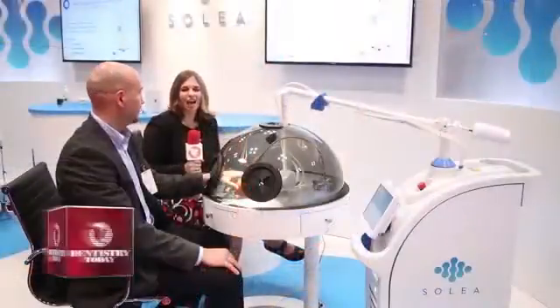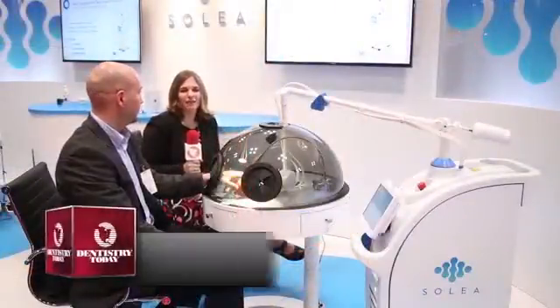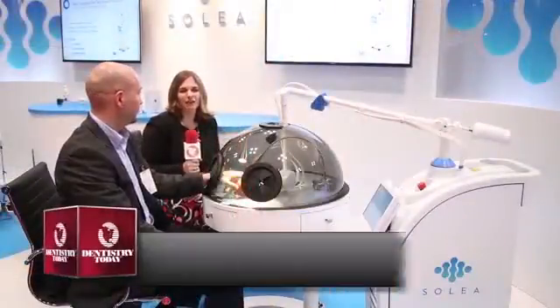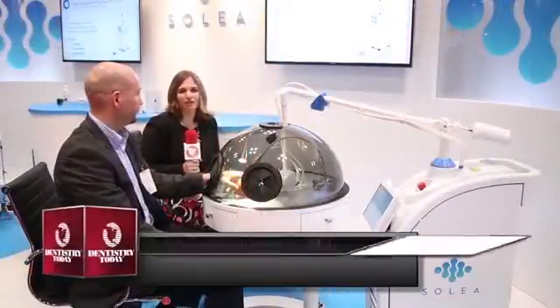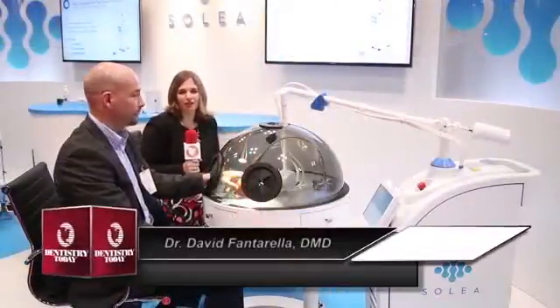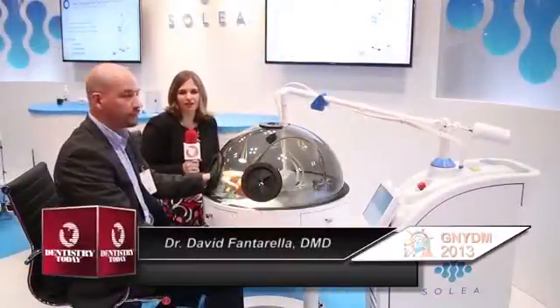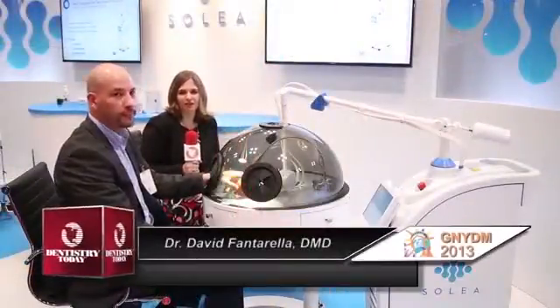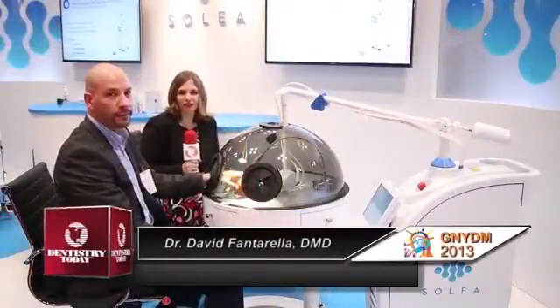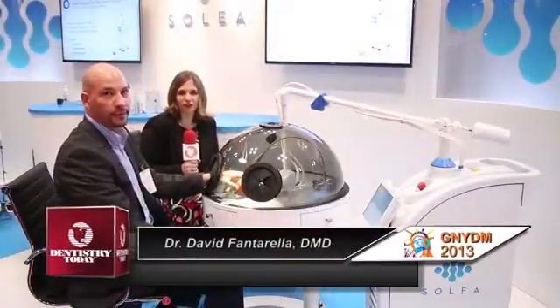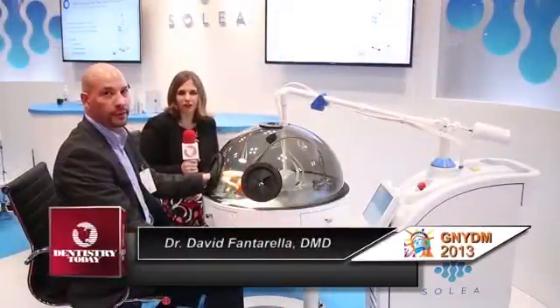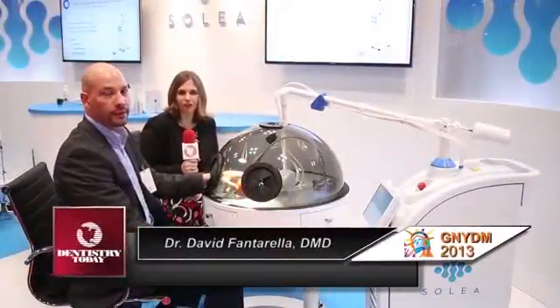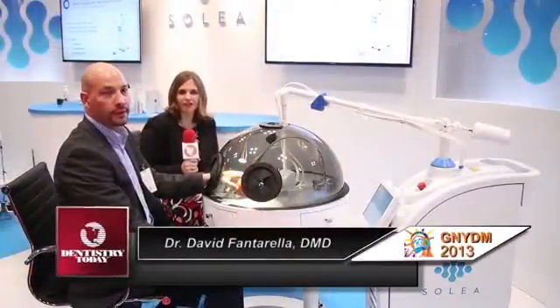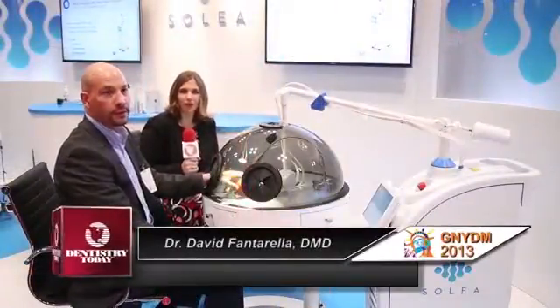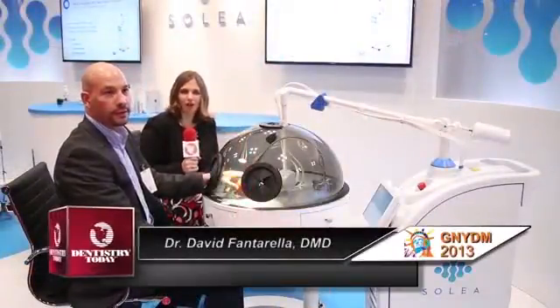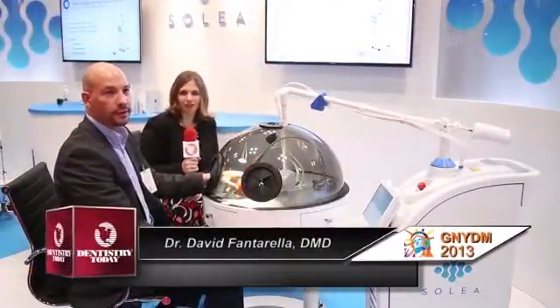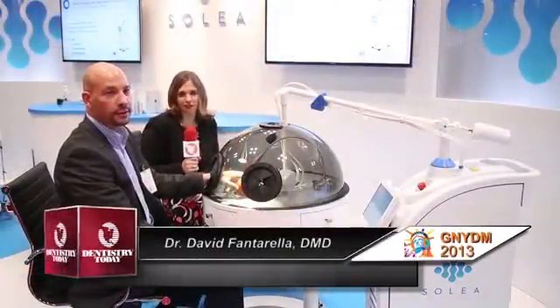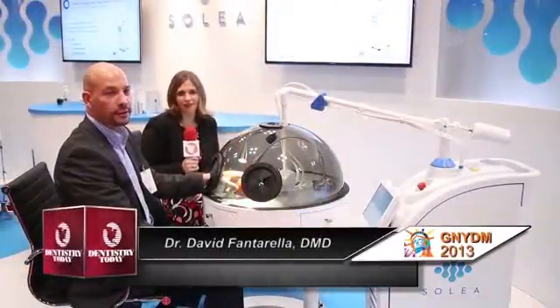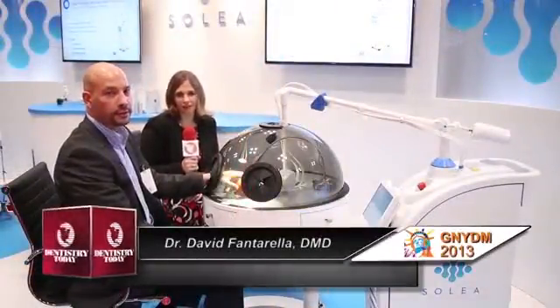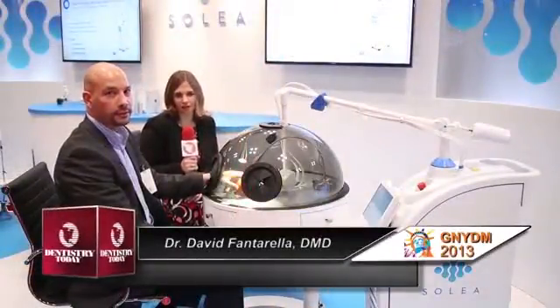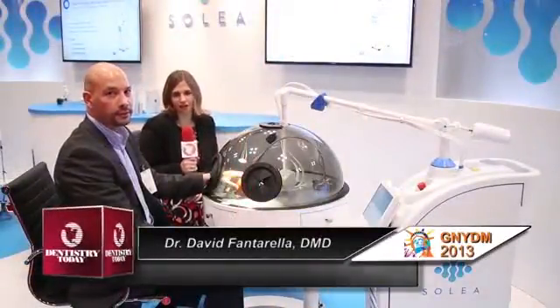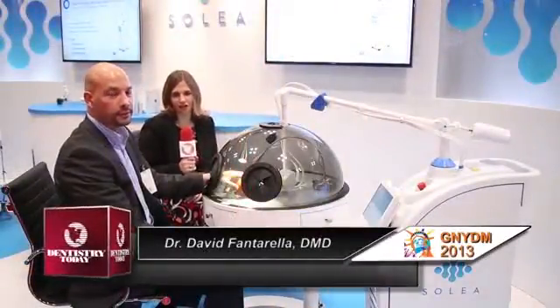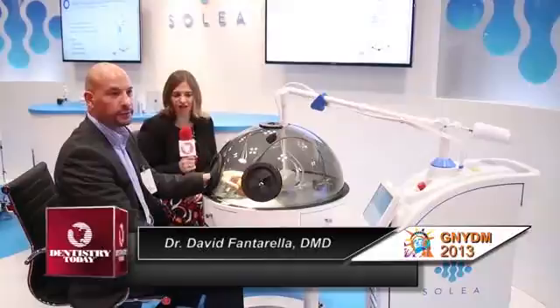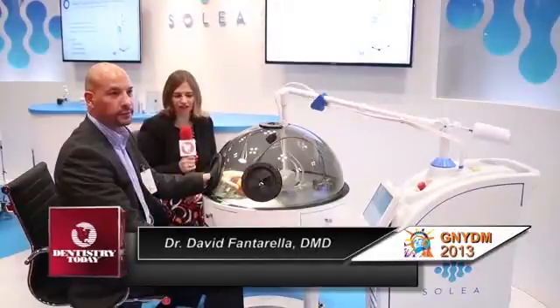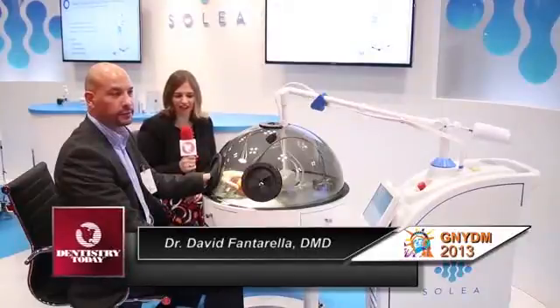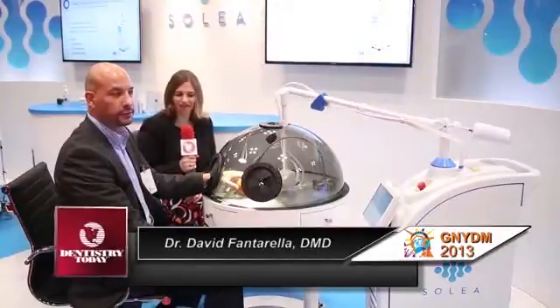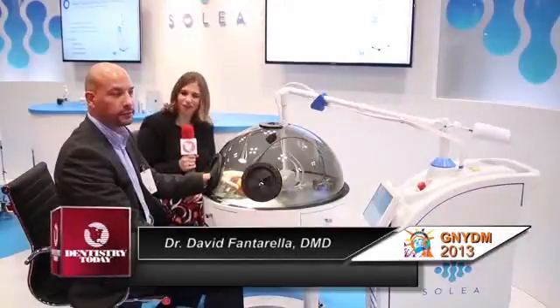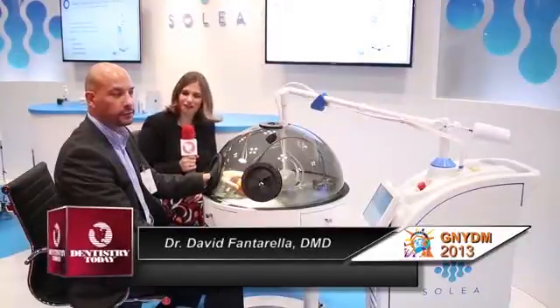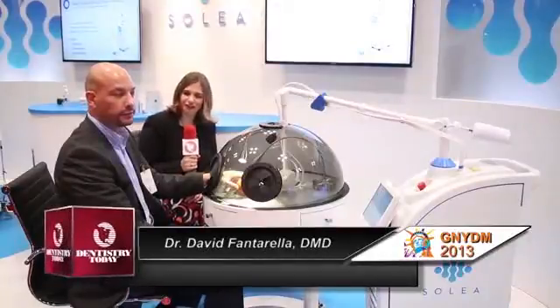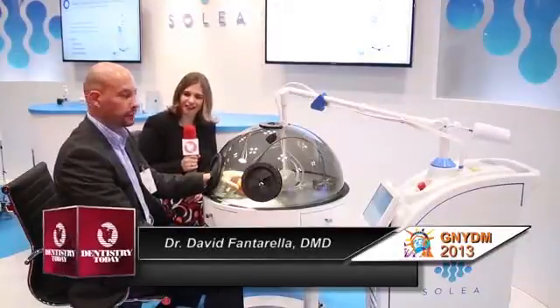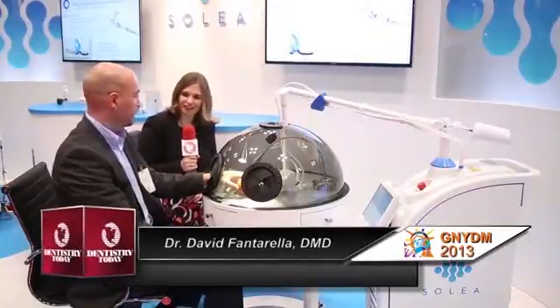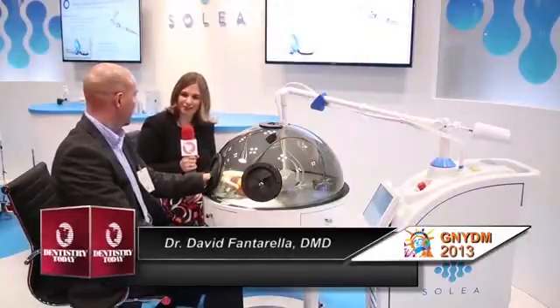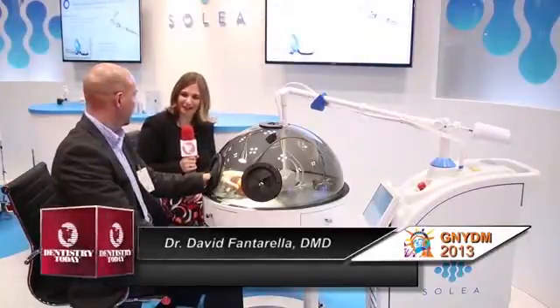I'm here now with Dr. David Fantarella, who is going to walk us through a demonstration of Solea. Dr. Fantarella, take it away.